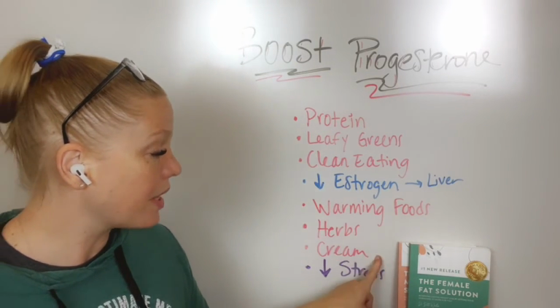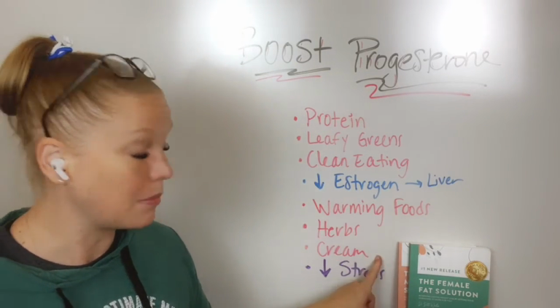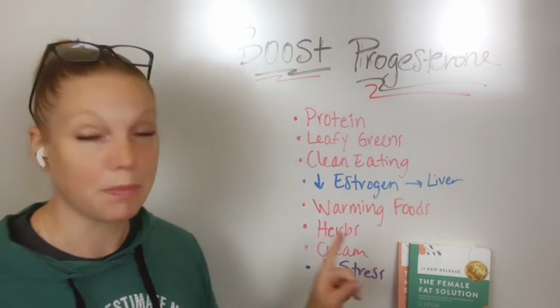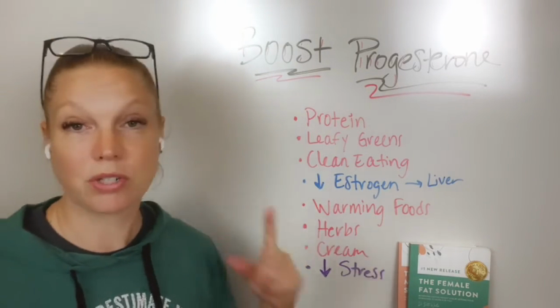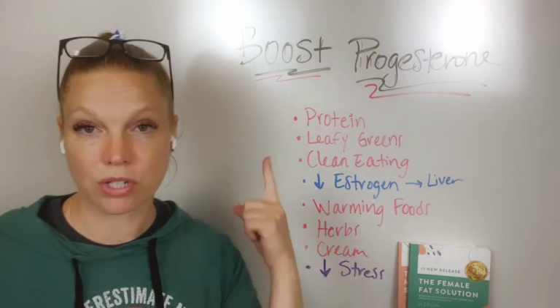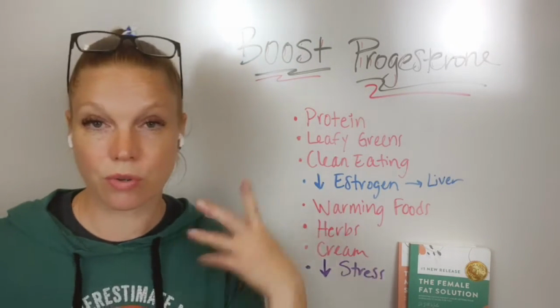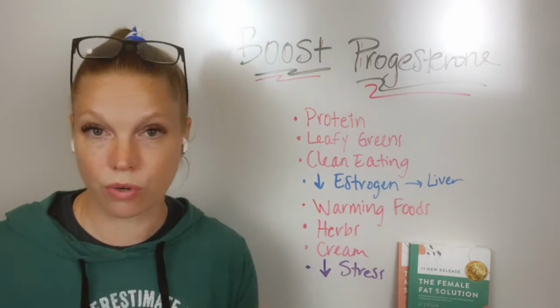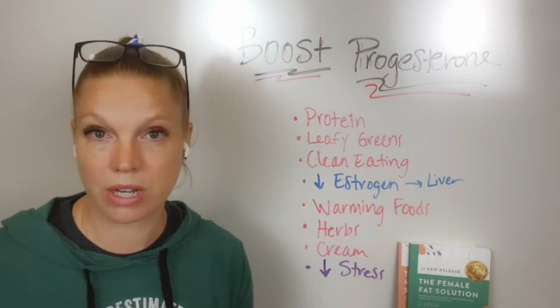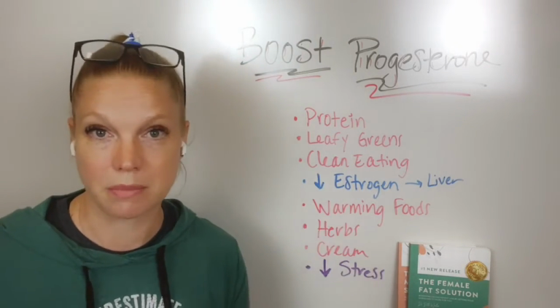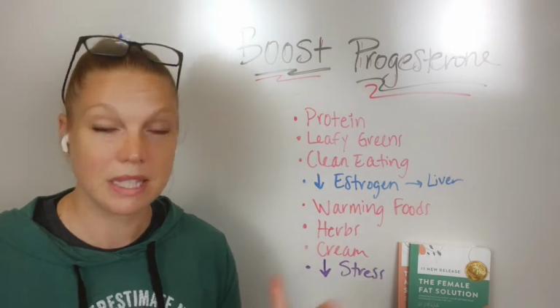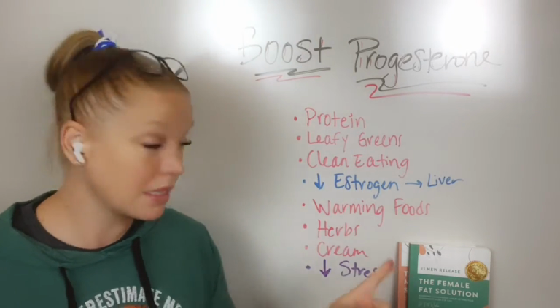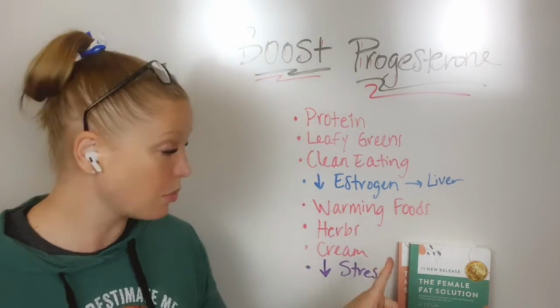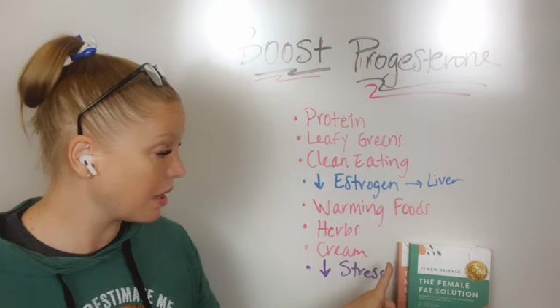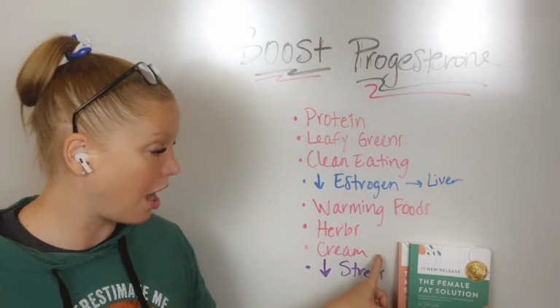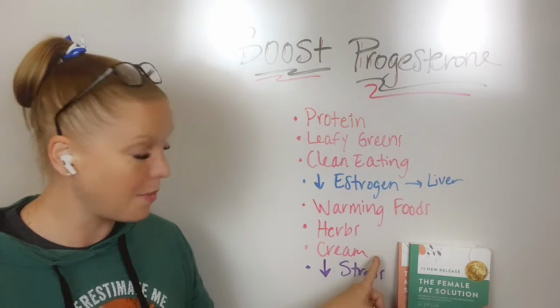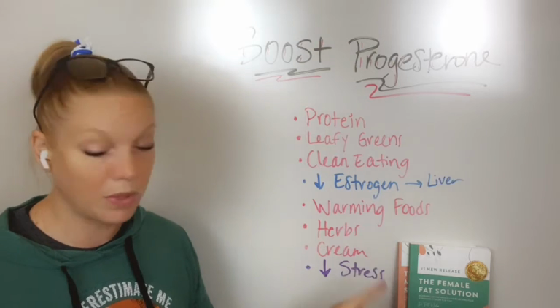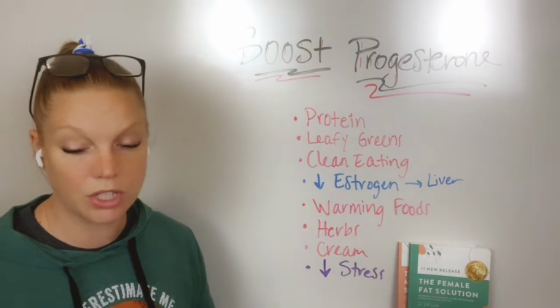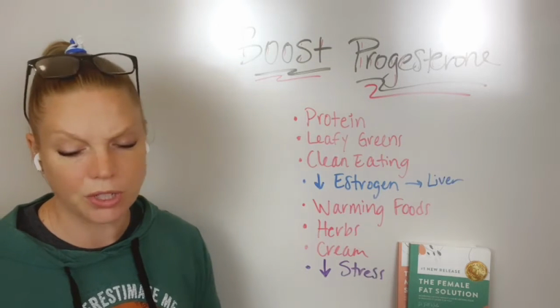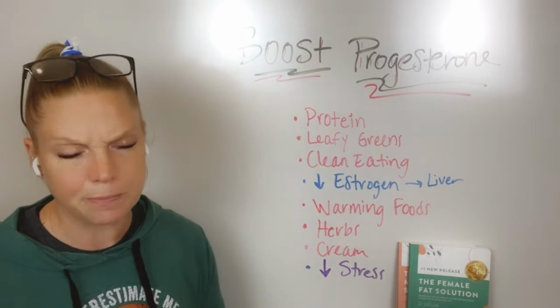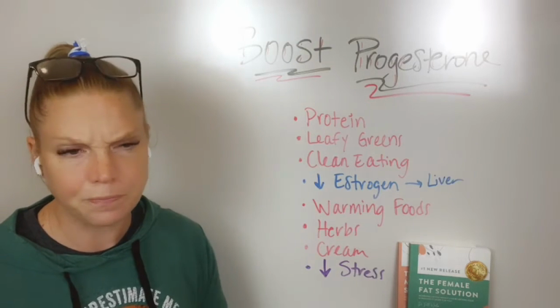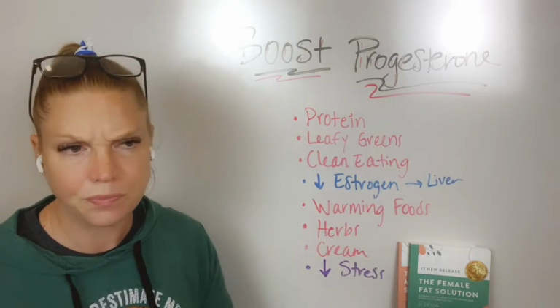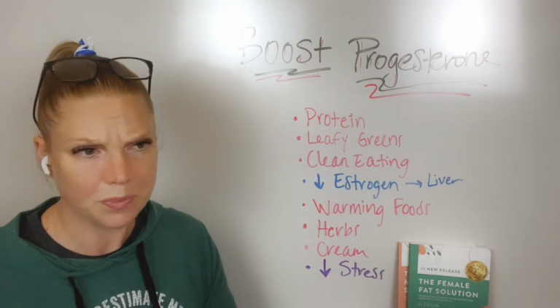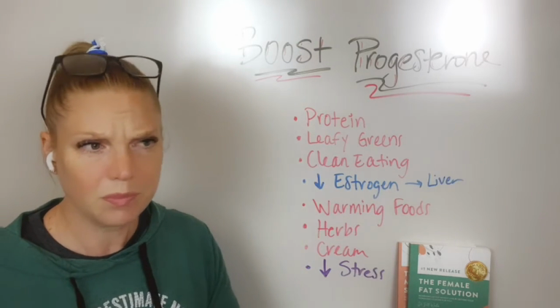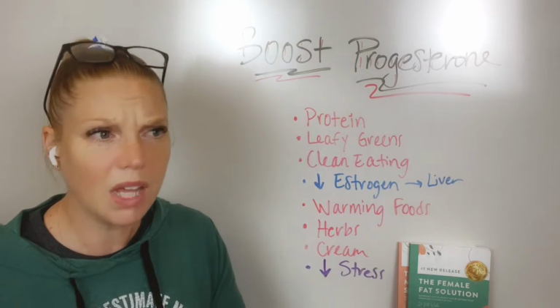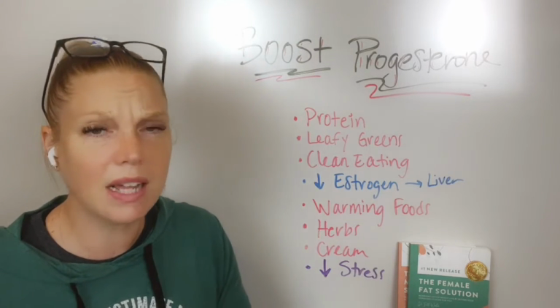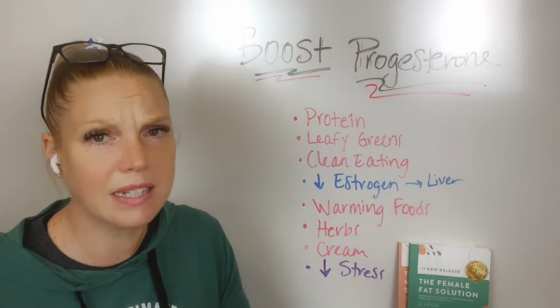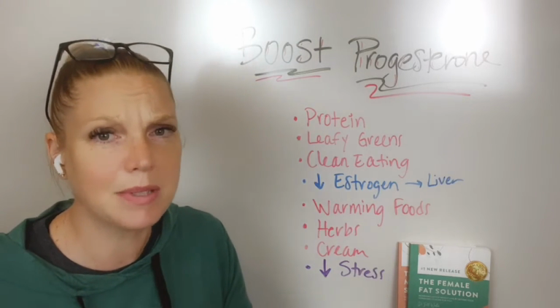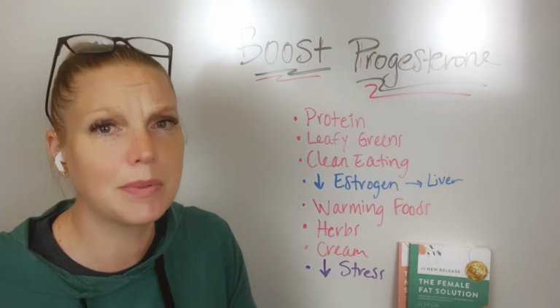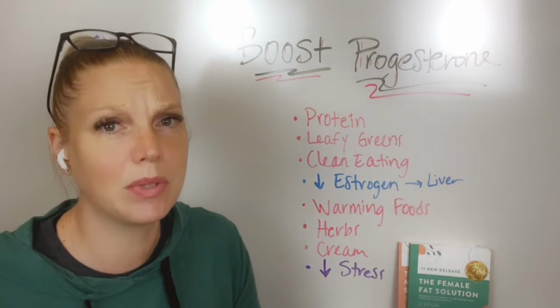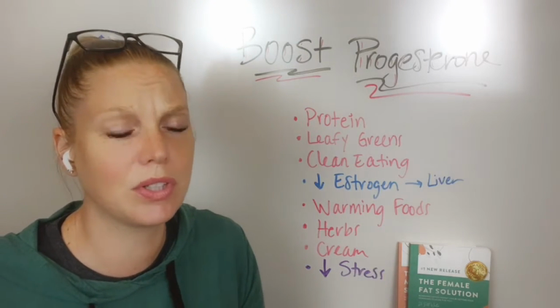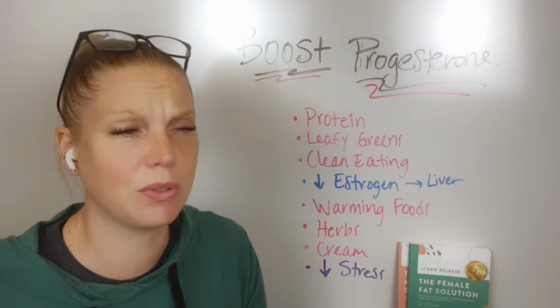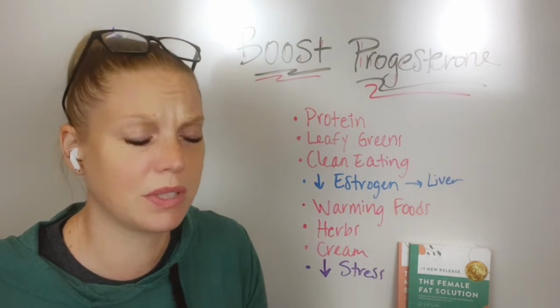Progesterone creams — this is a really common one too. A lot of times people will use creams,